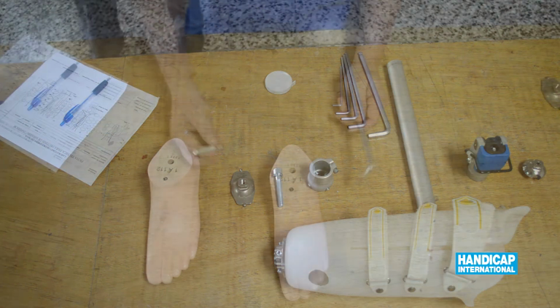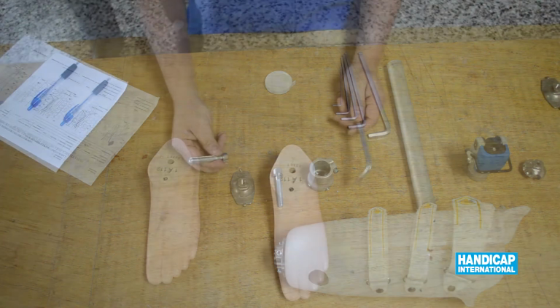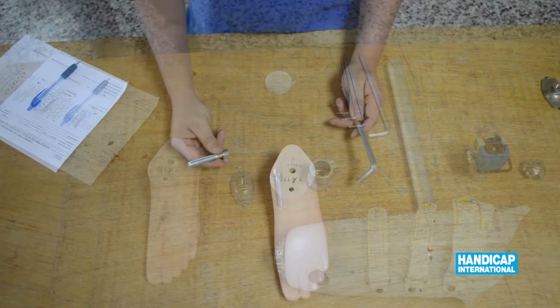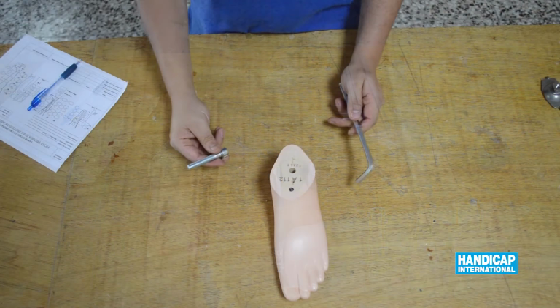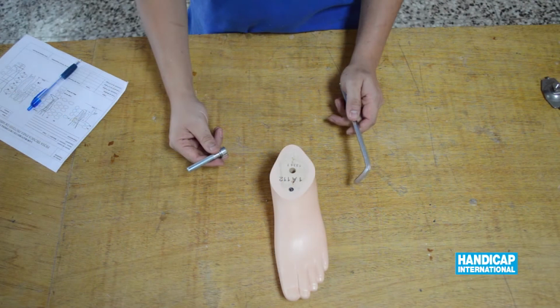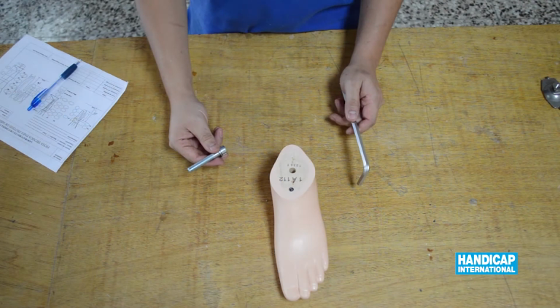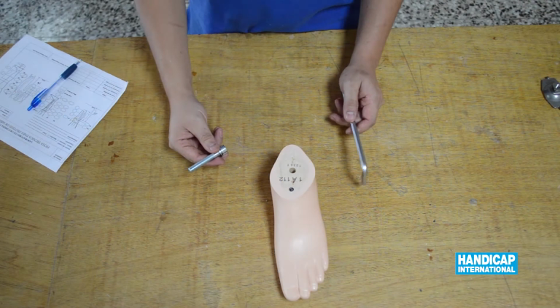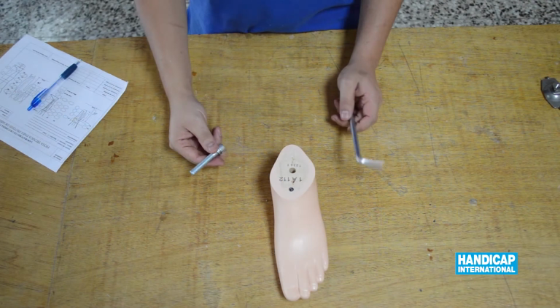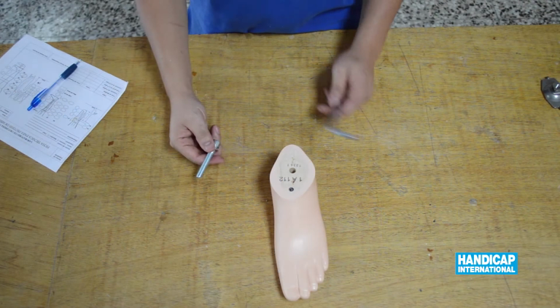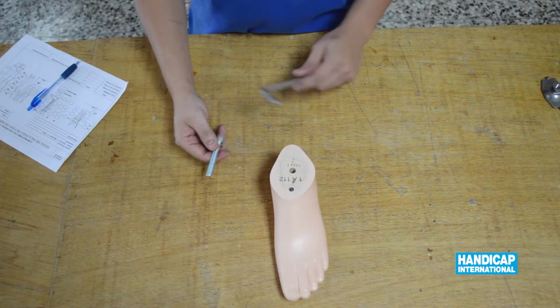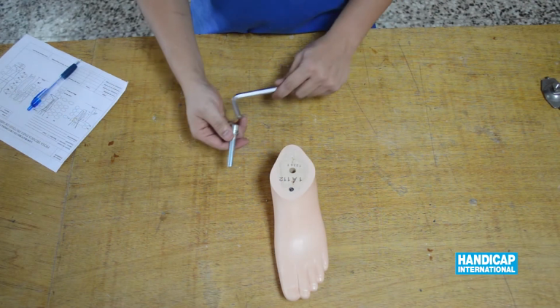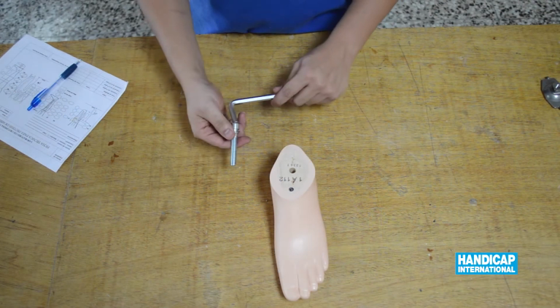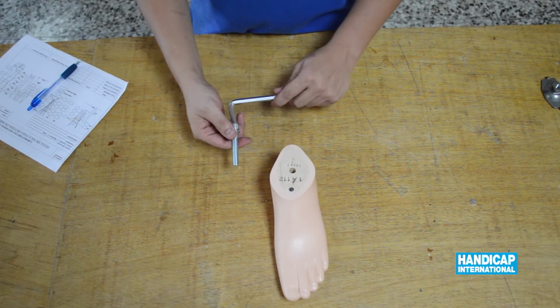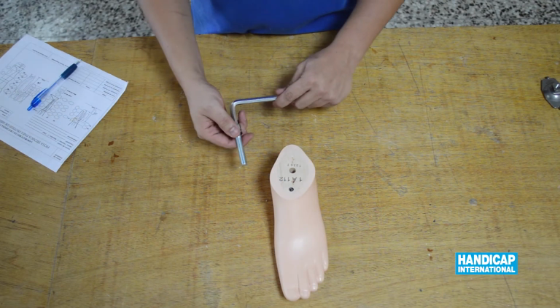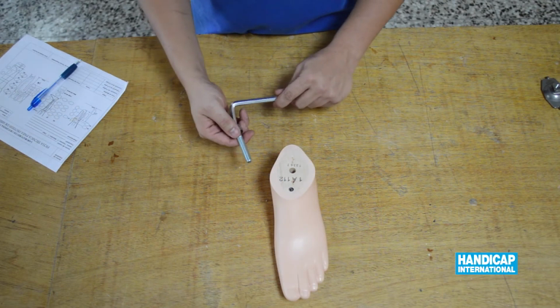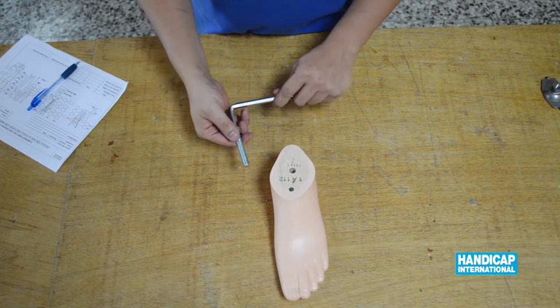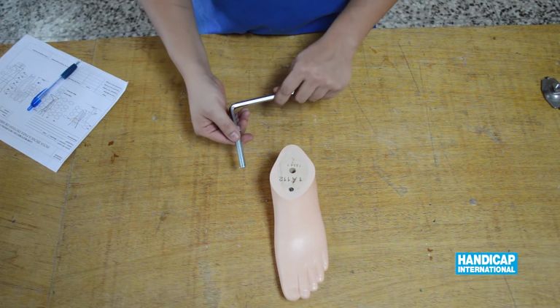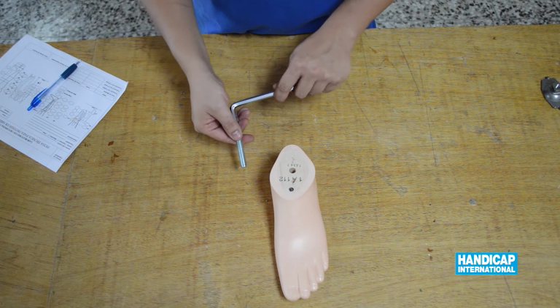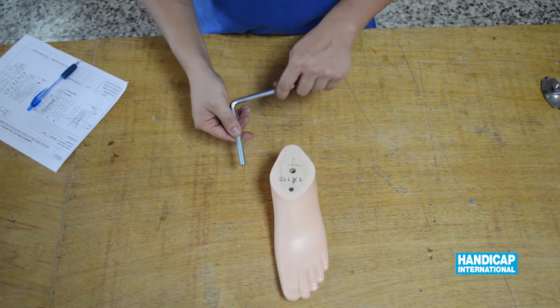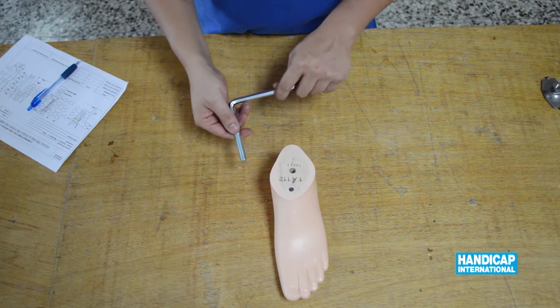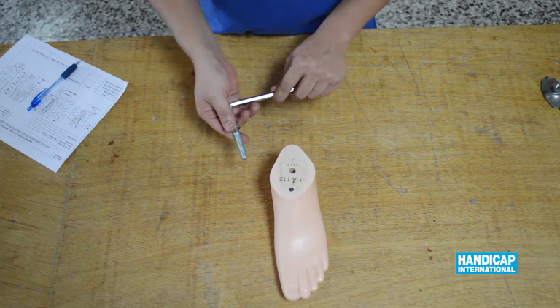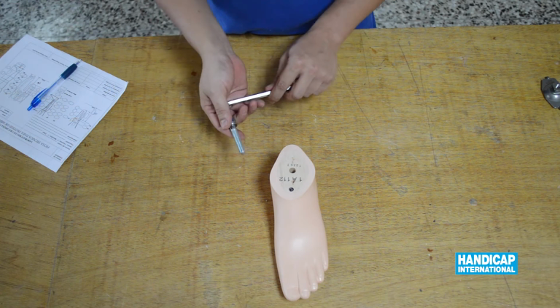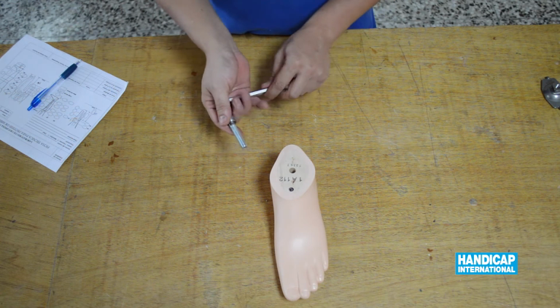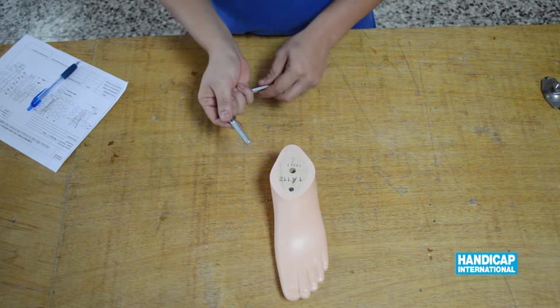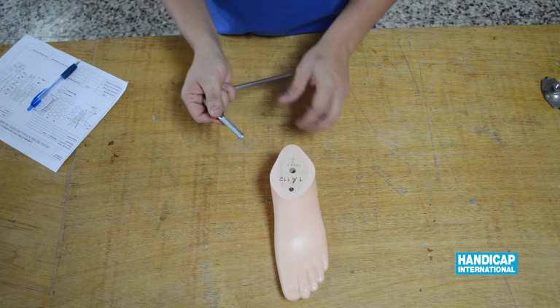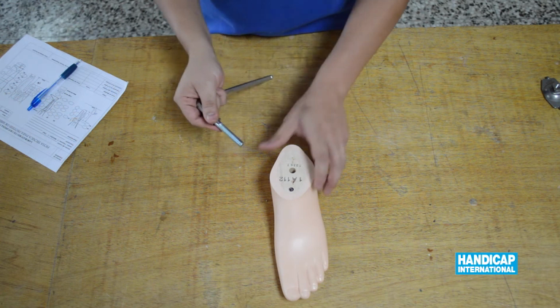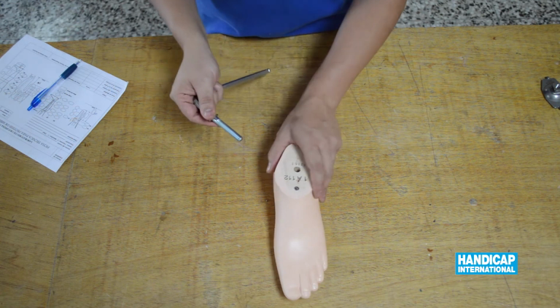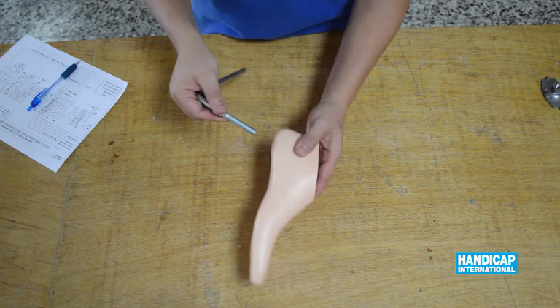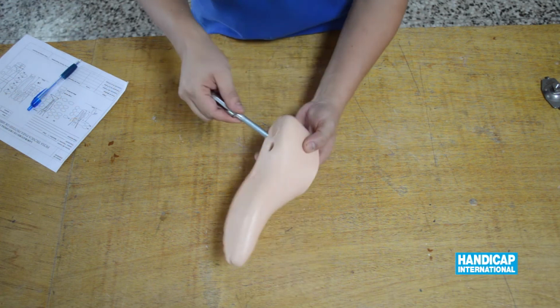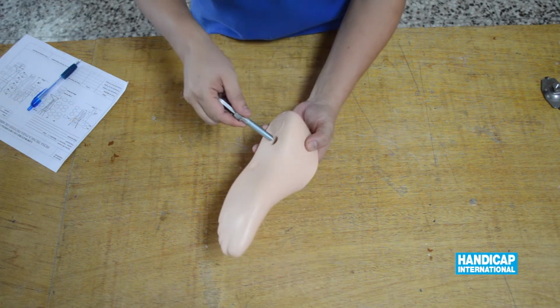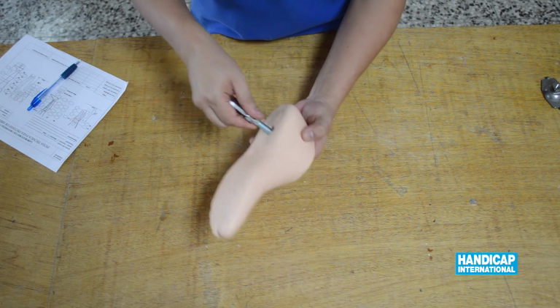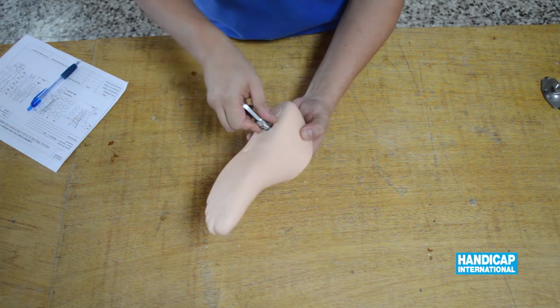Always initiate the assembly of the processes from distal to proximal.